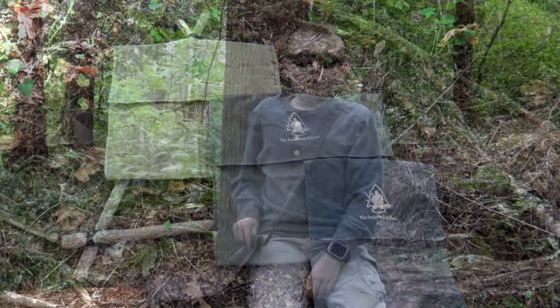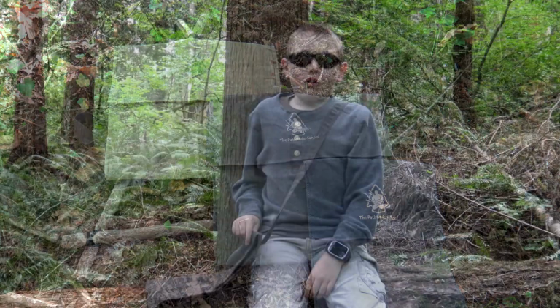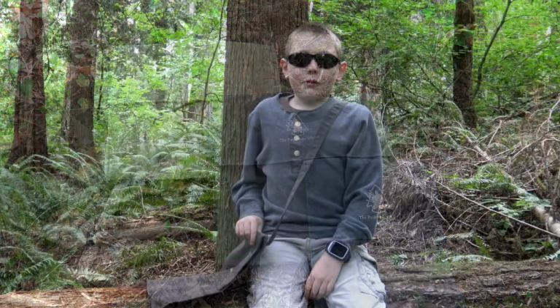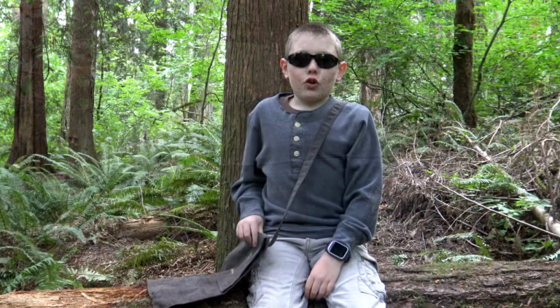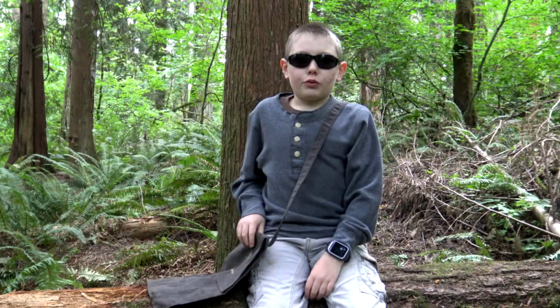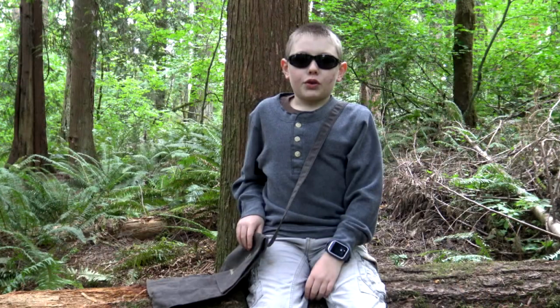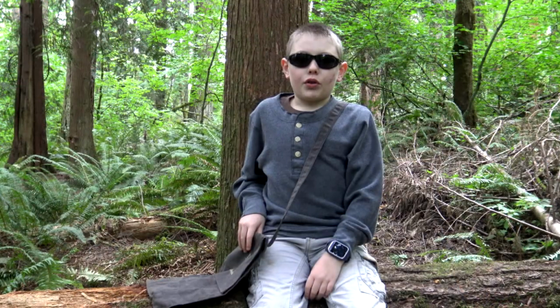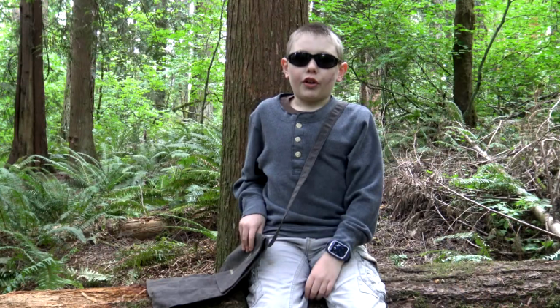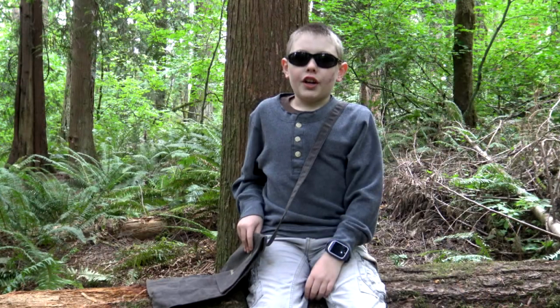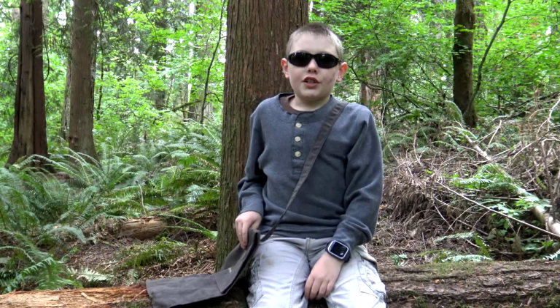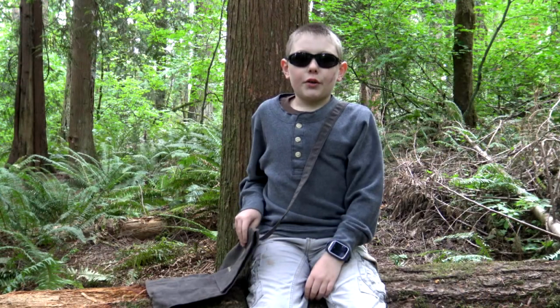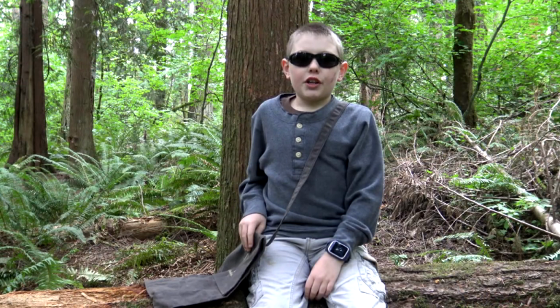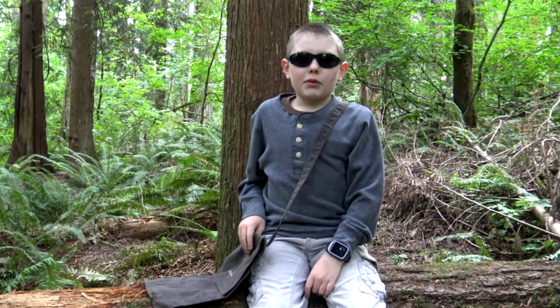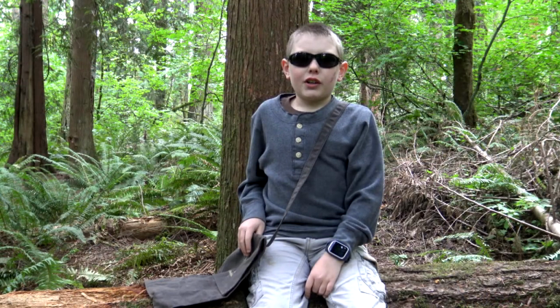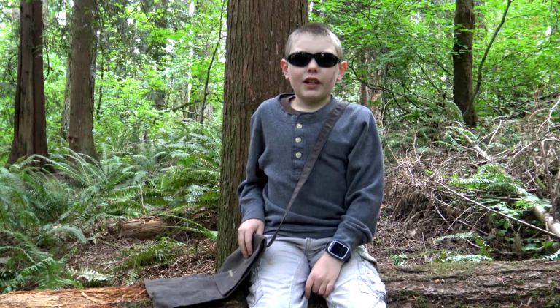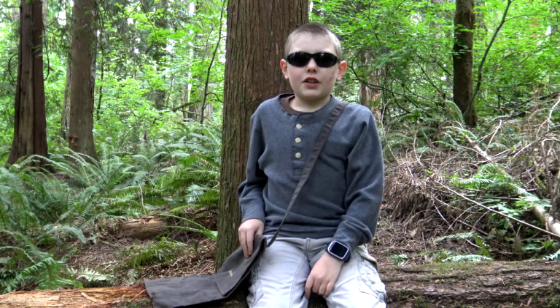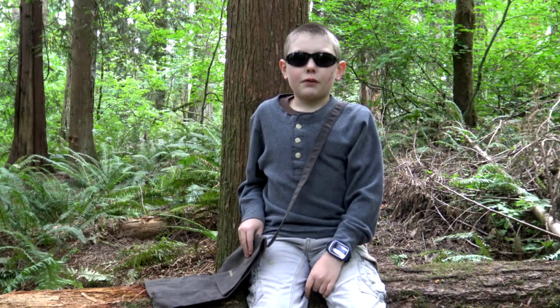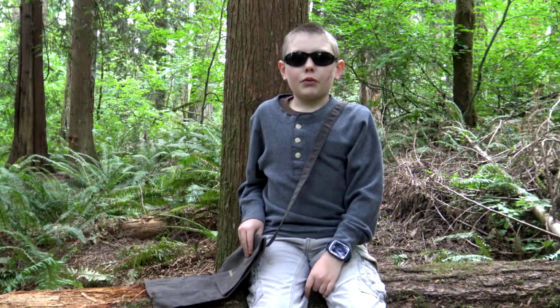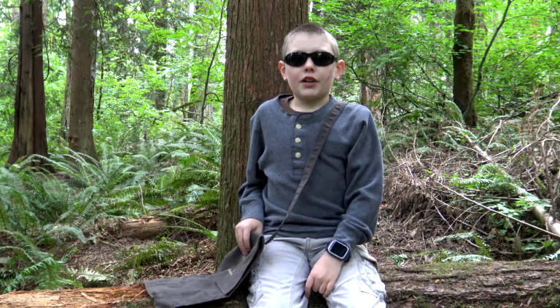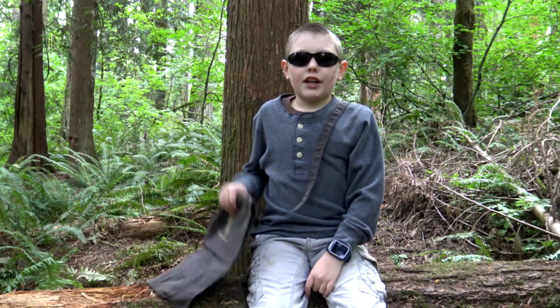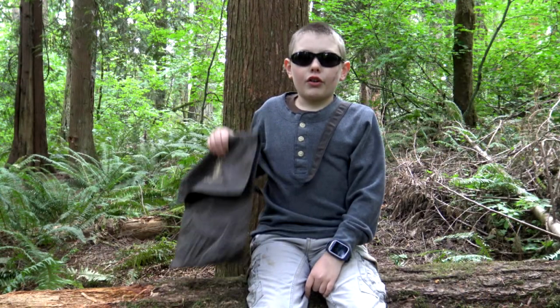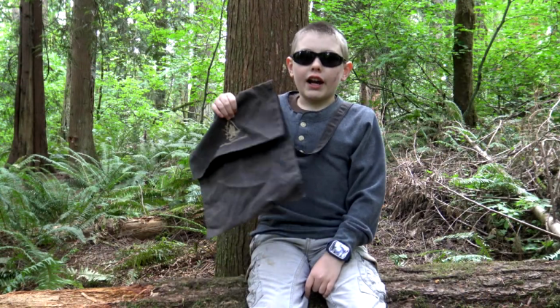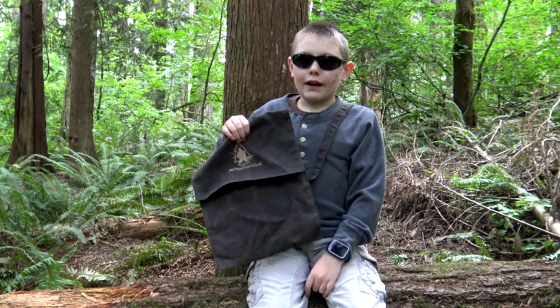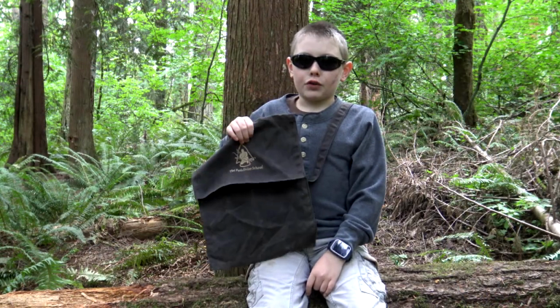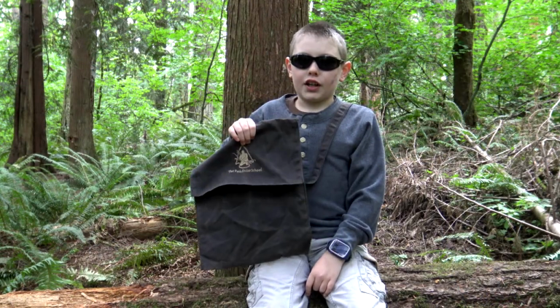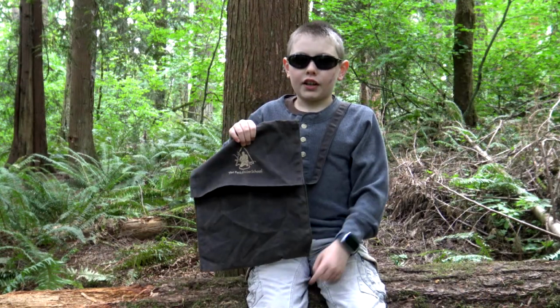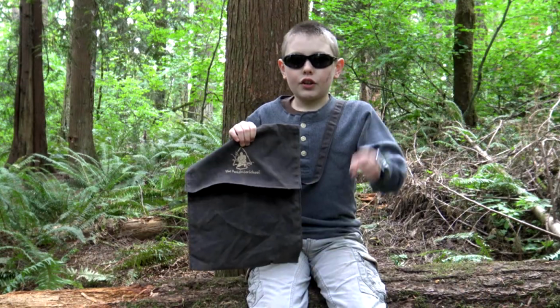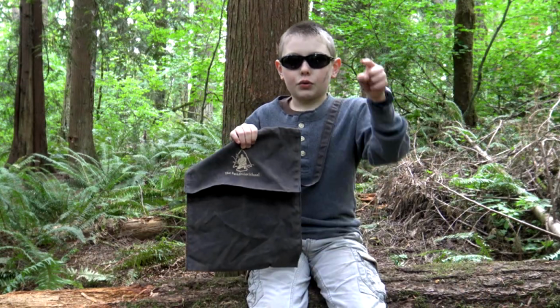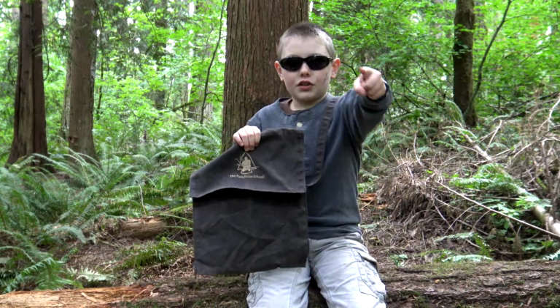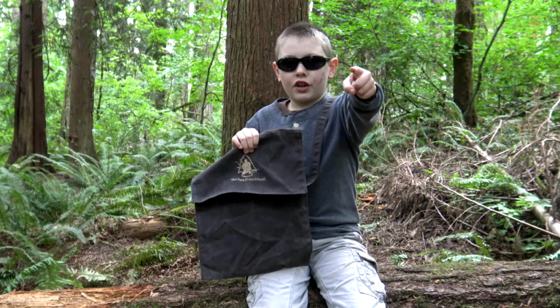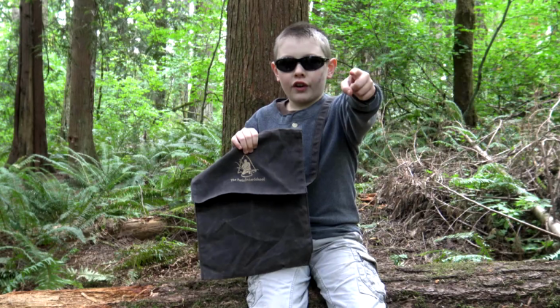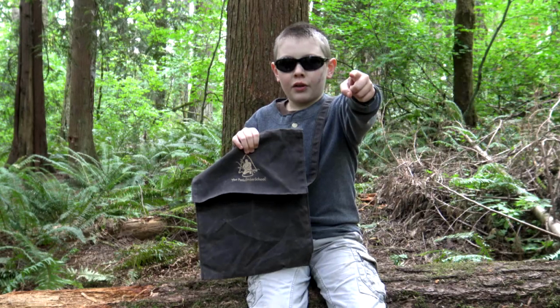Welcome to Corporal's Corner. Today we're going to be looking at a different way to carry a haversack, so stick around.